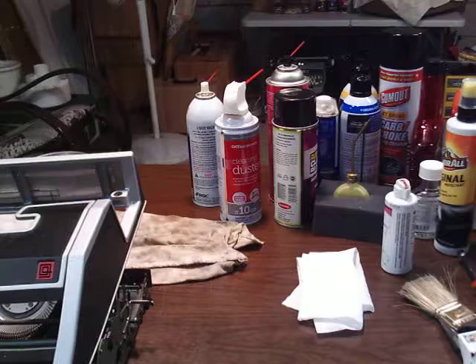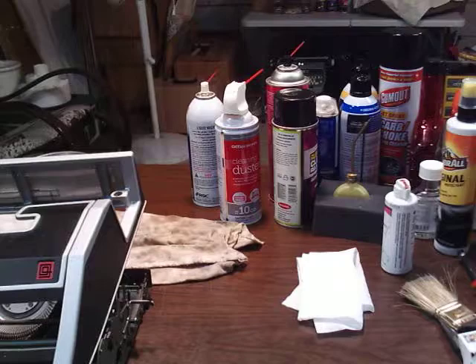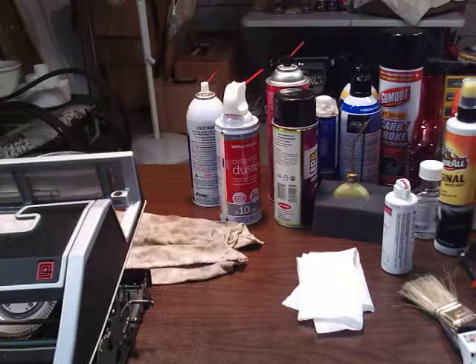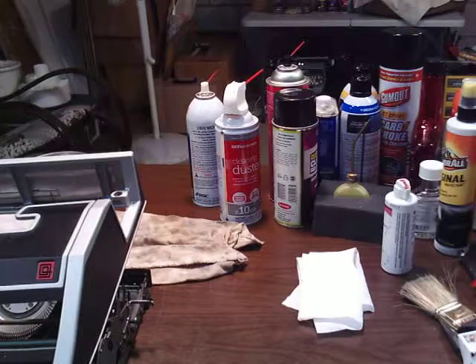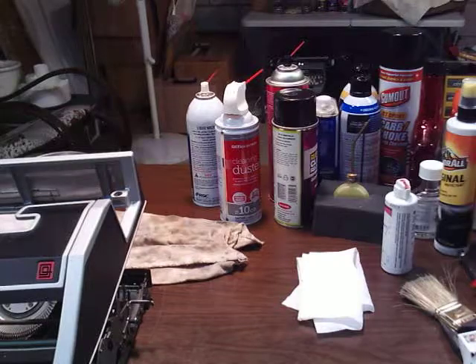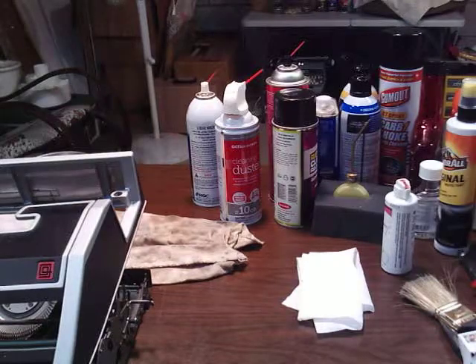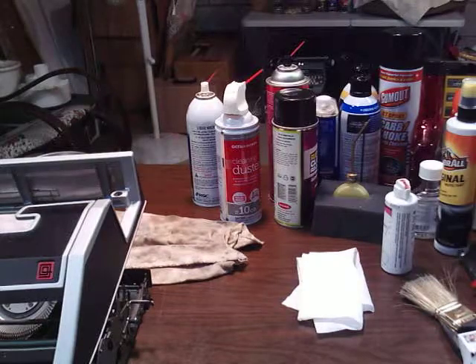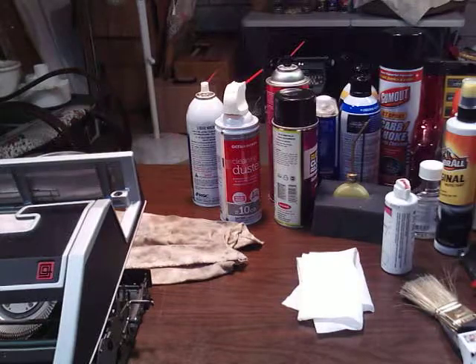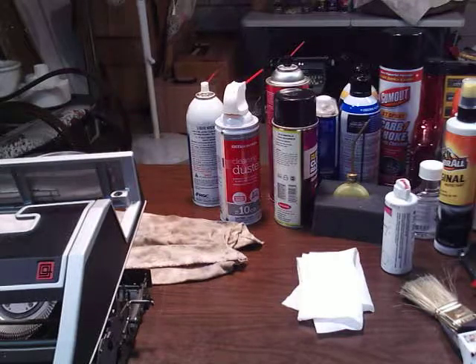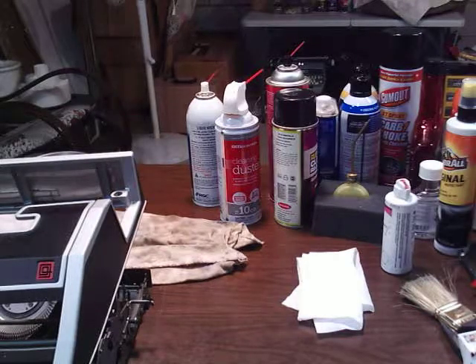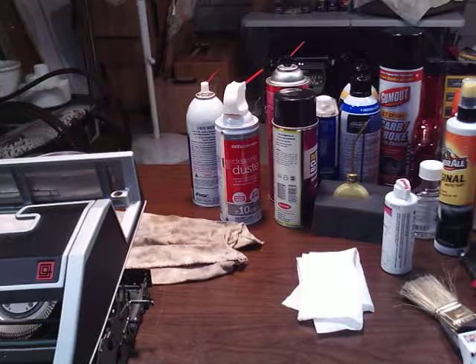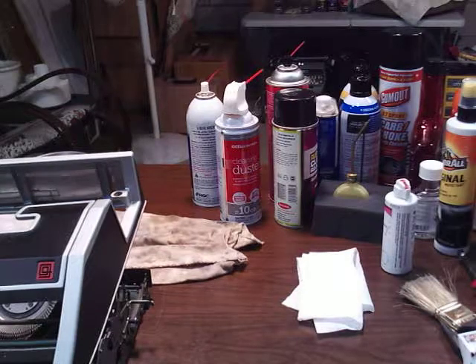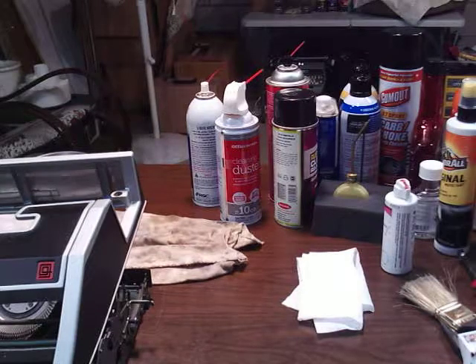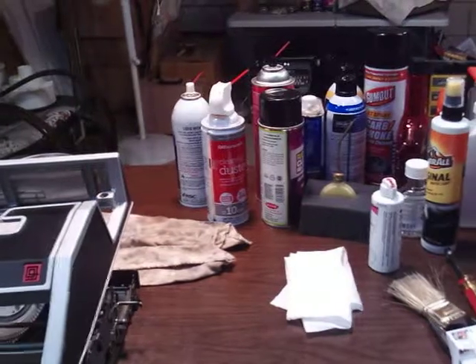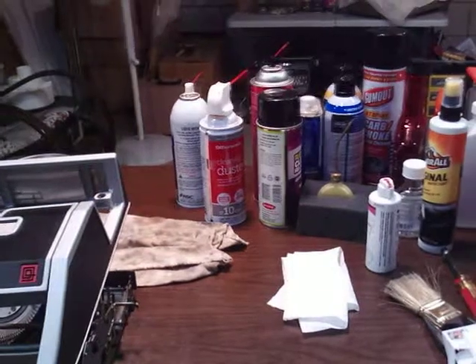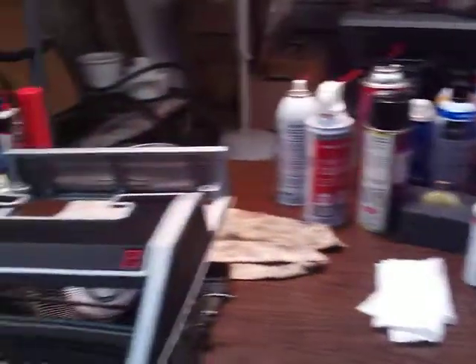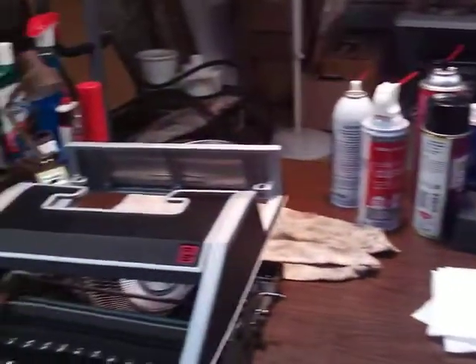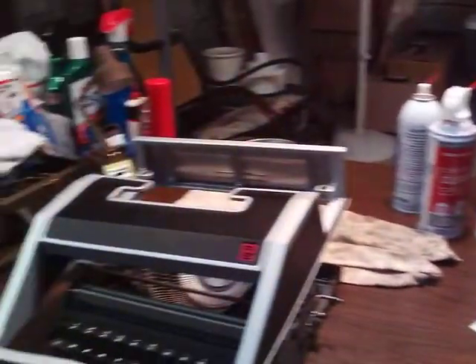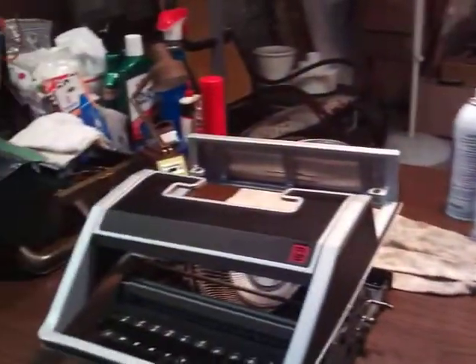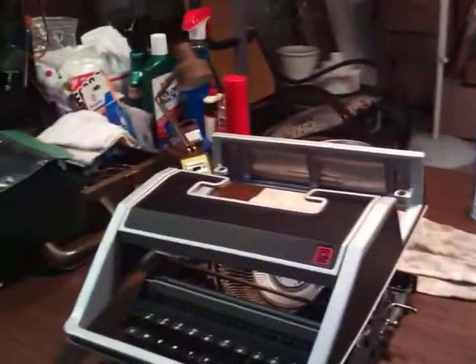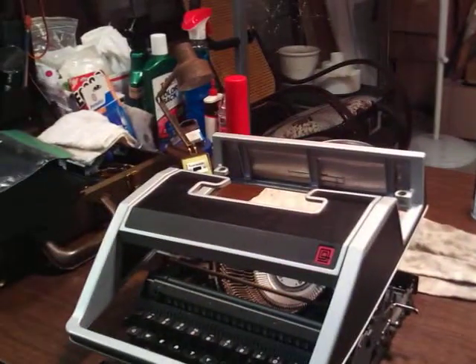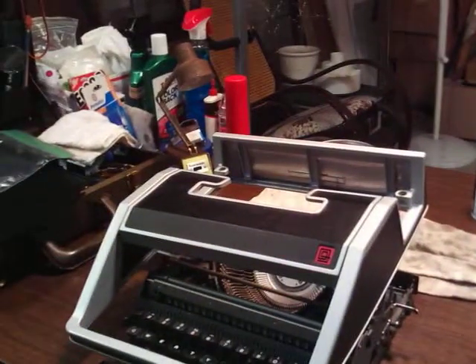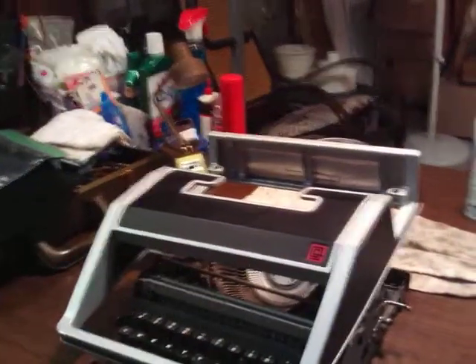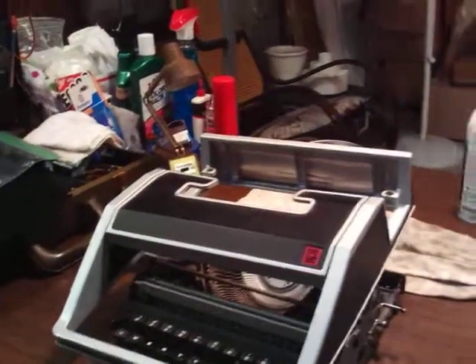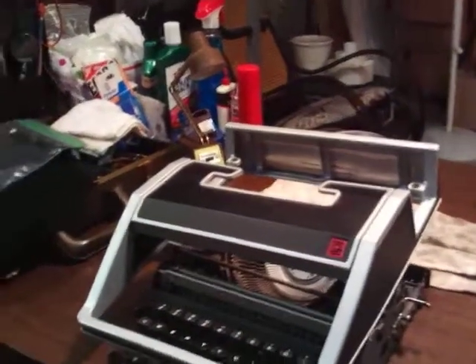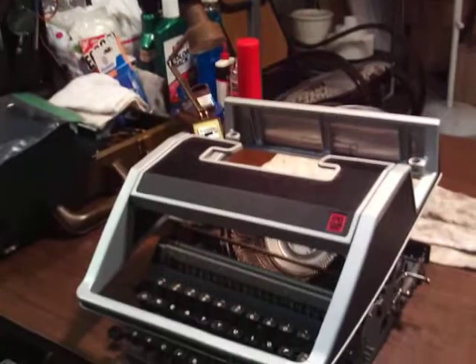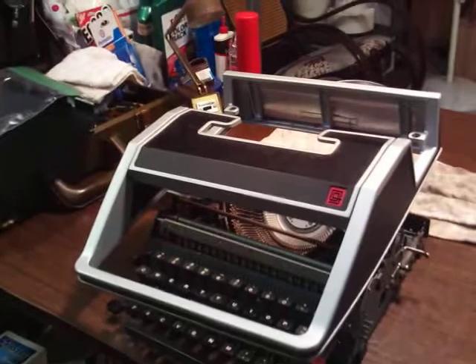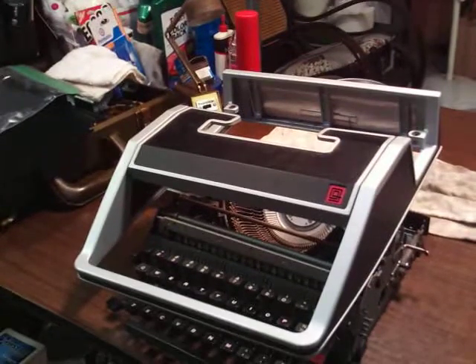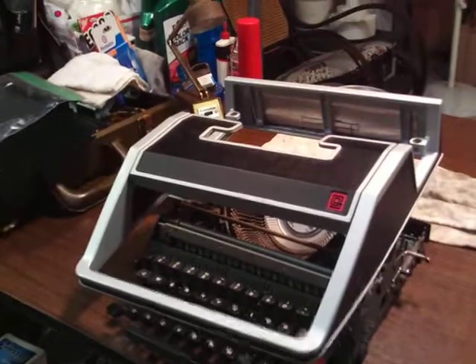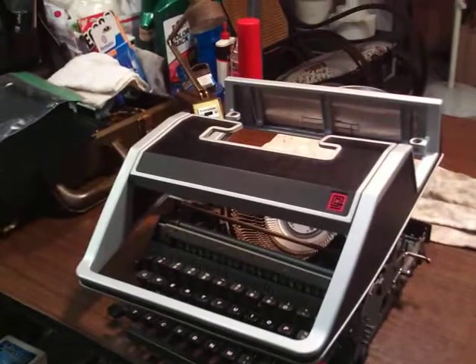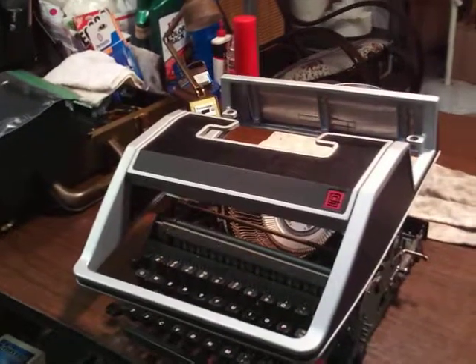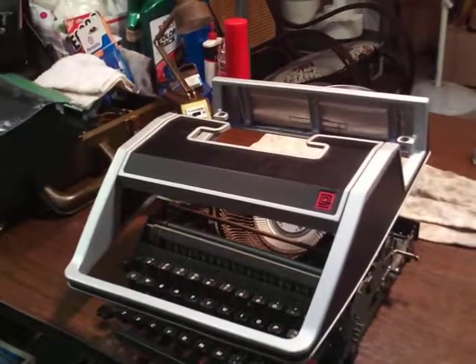Hi everybody, Ken Krushka here. Today we are going to look at this Olivetti Litera 33.